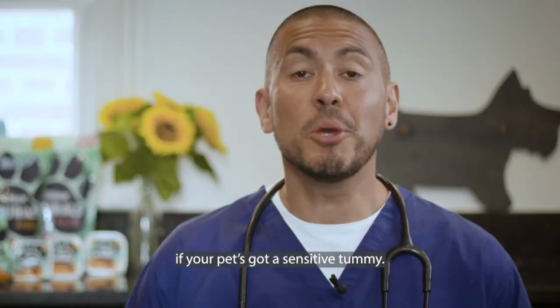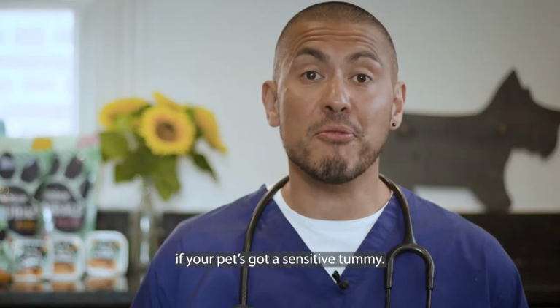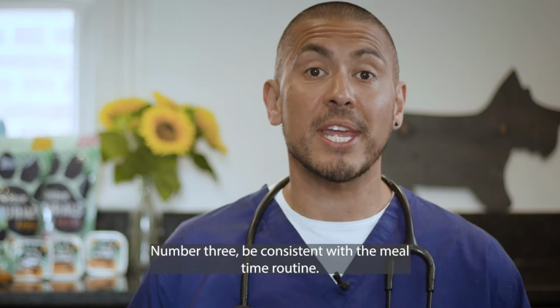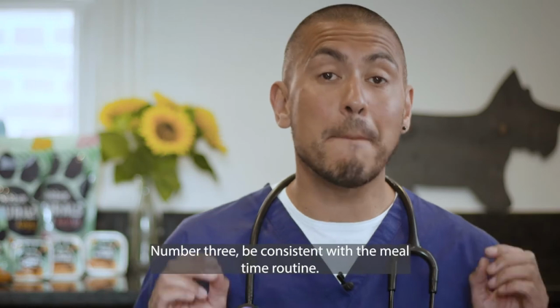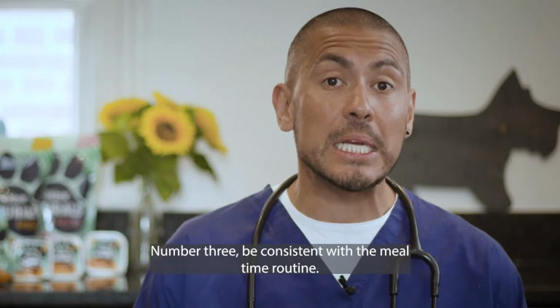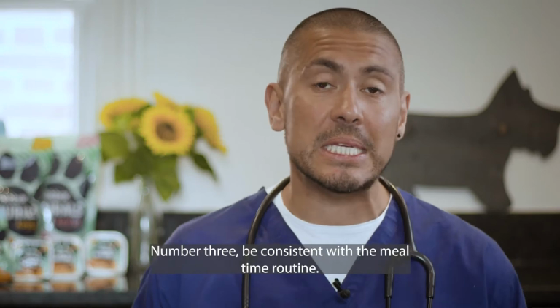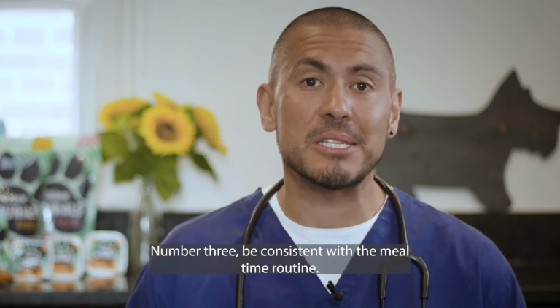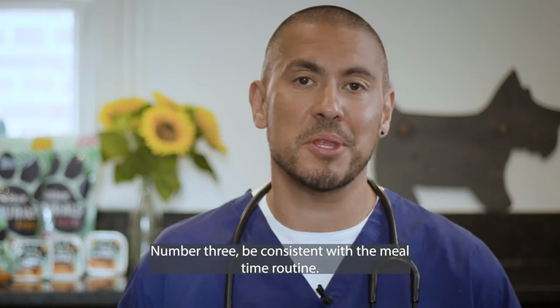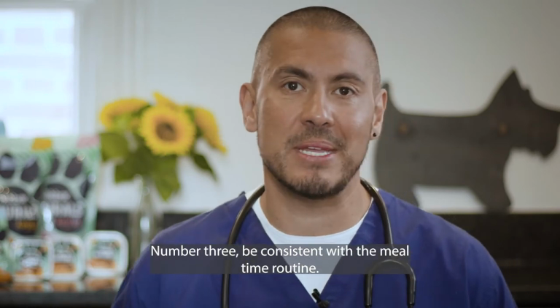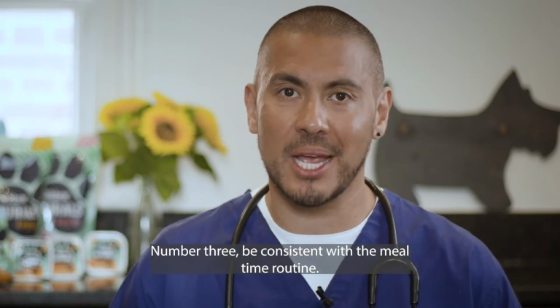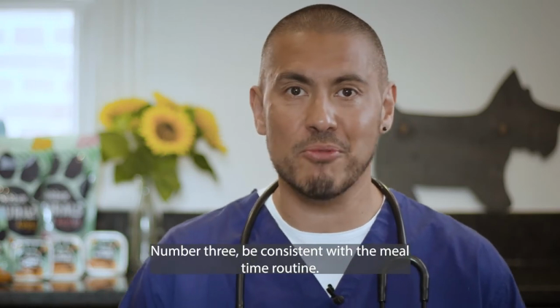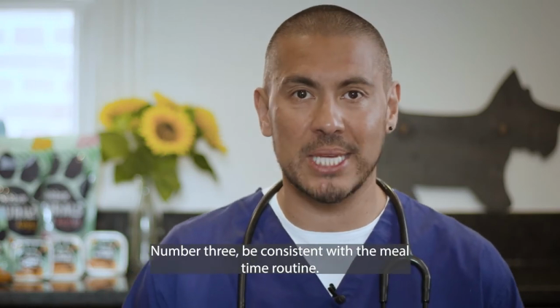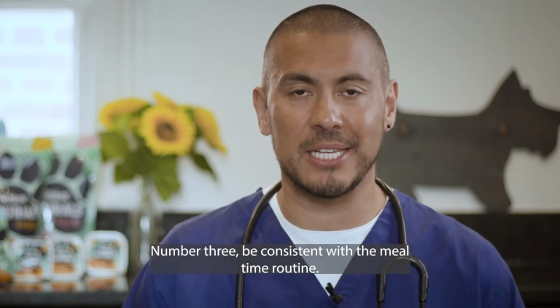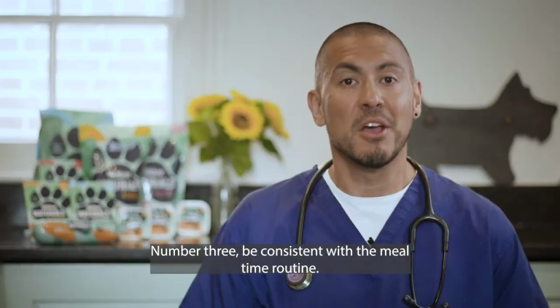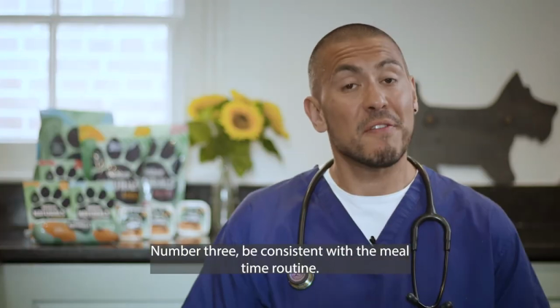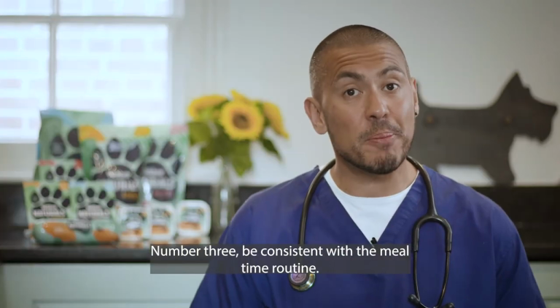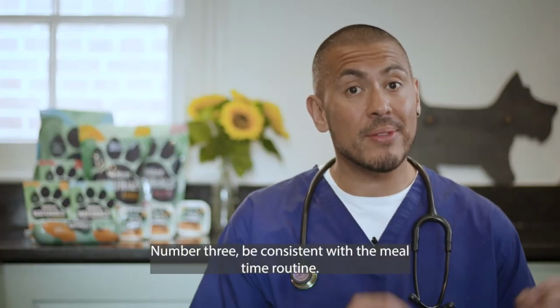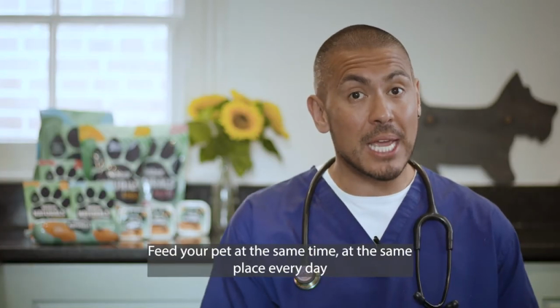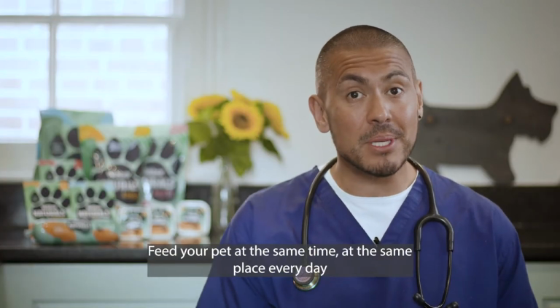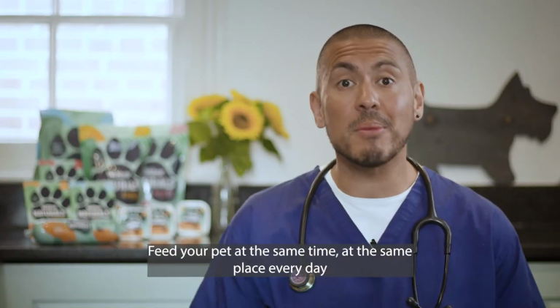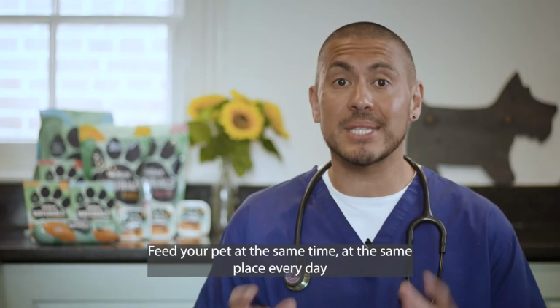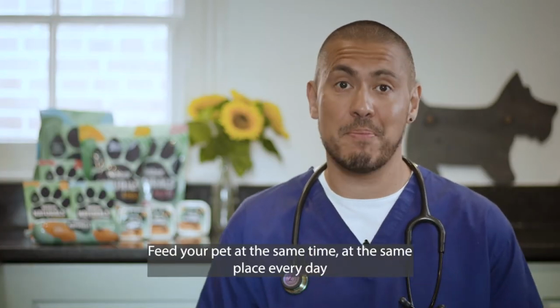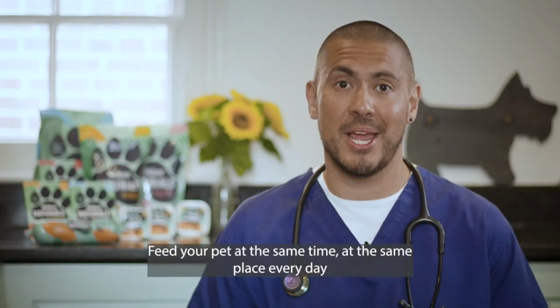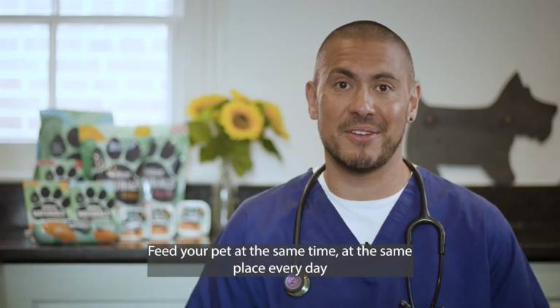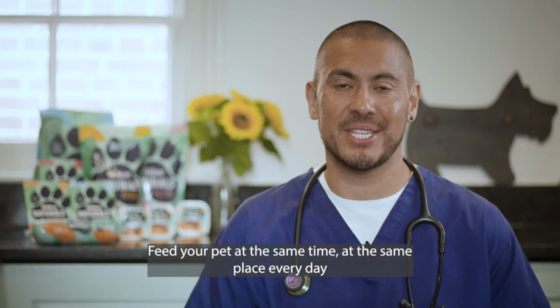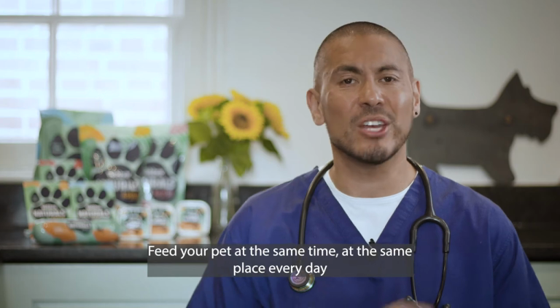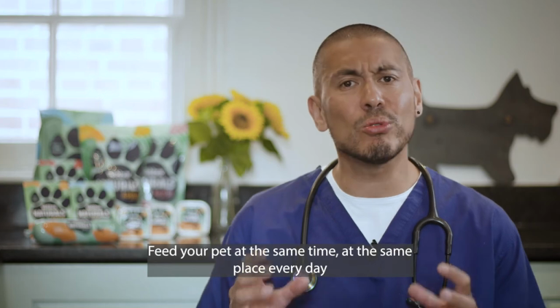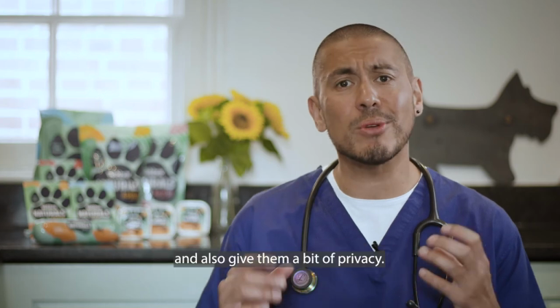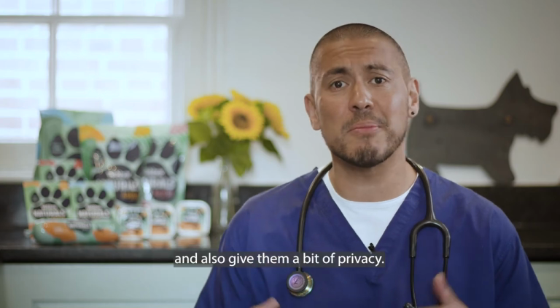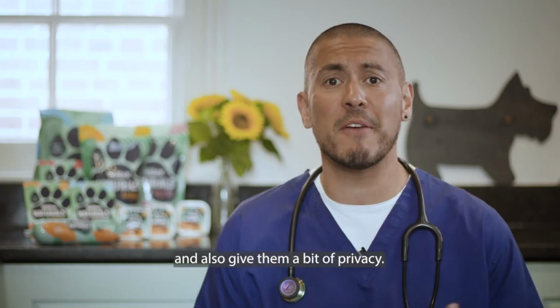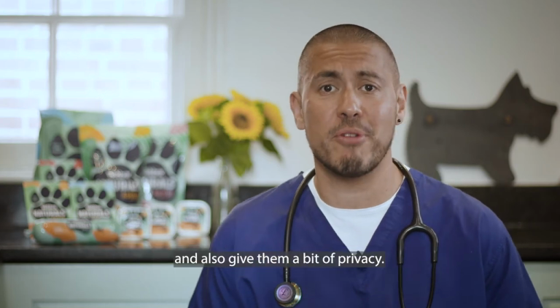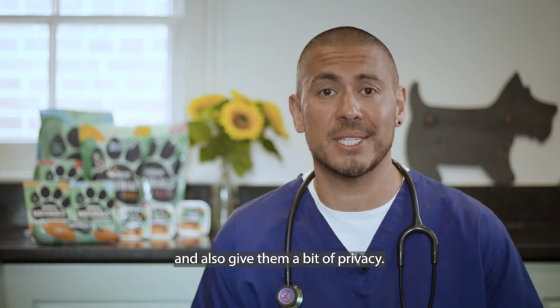Number three, be consistent with the mealtime routine. Feed your pet at the same time and the same place every day, and also give them a bit of privacy.